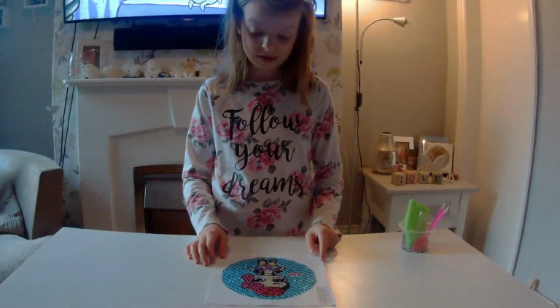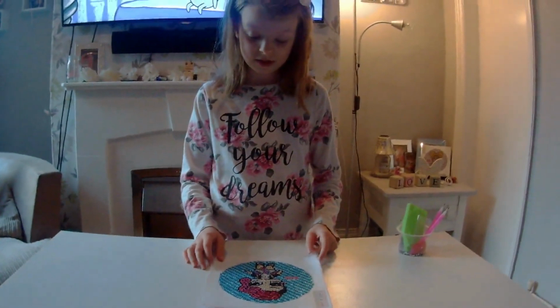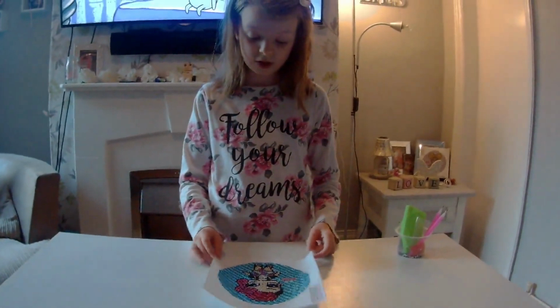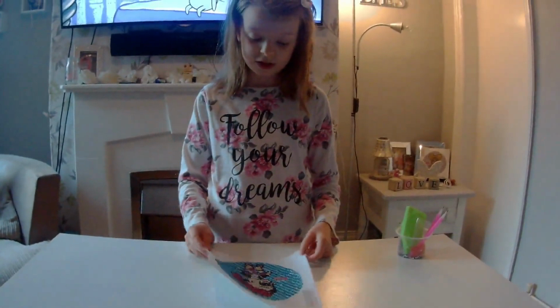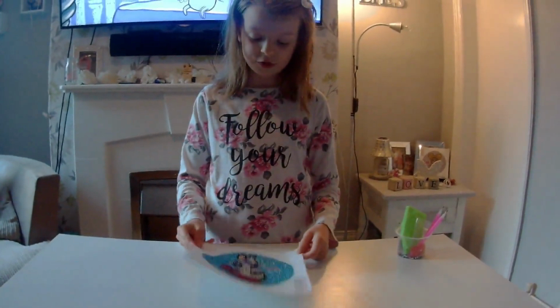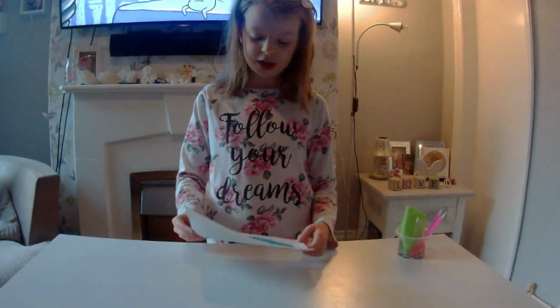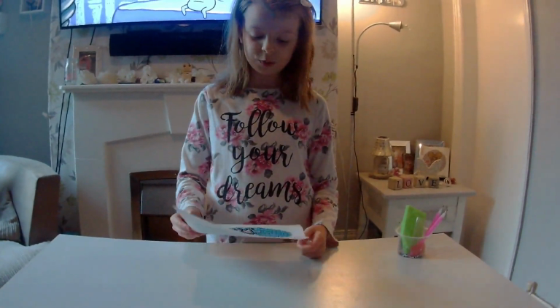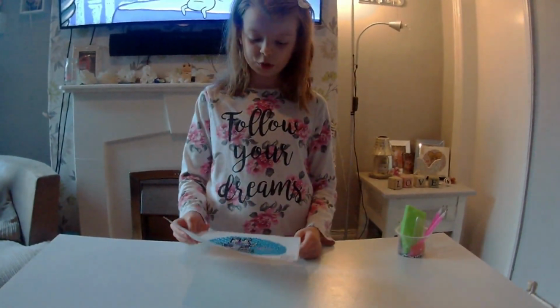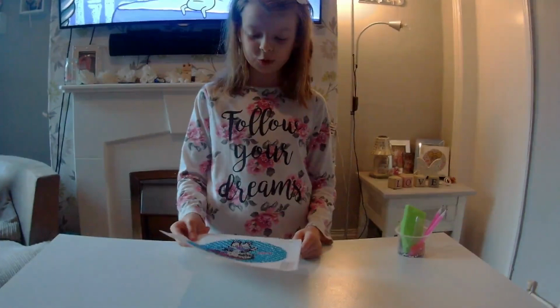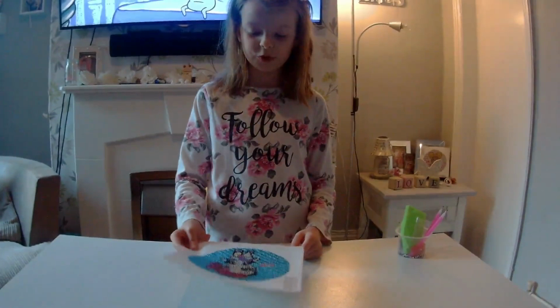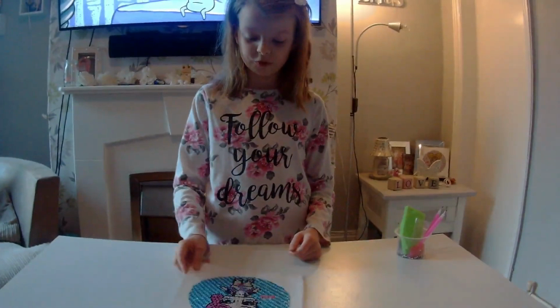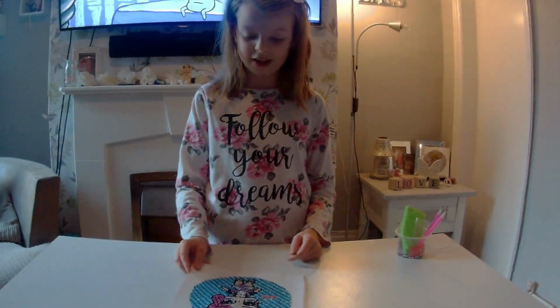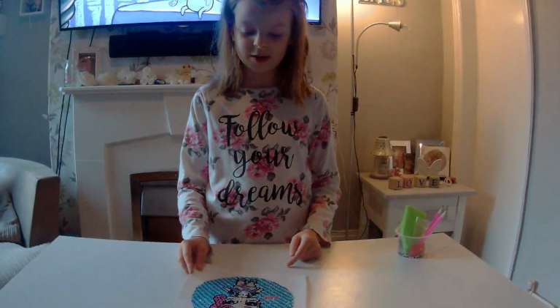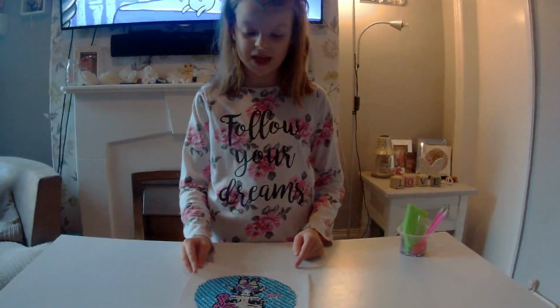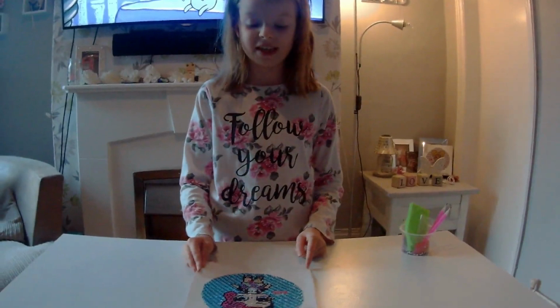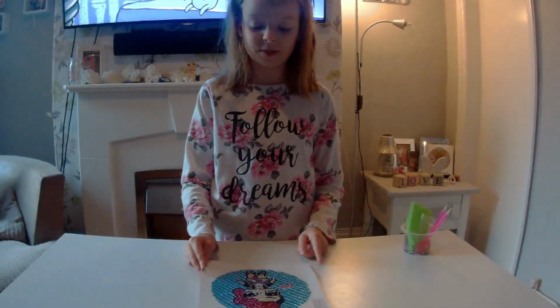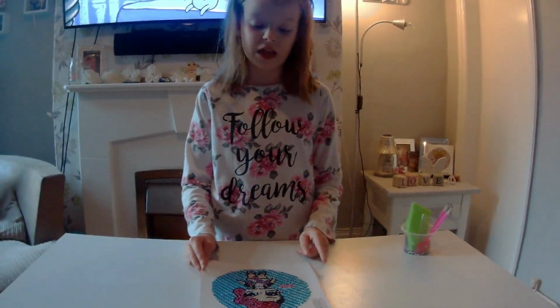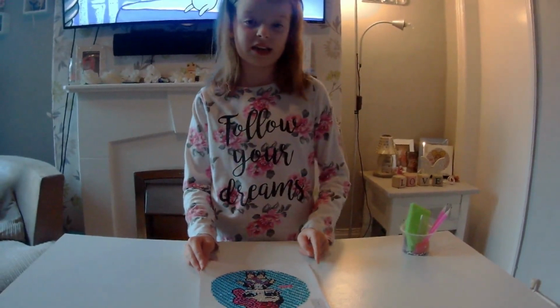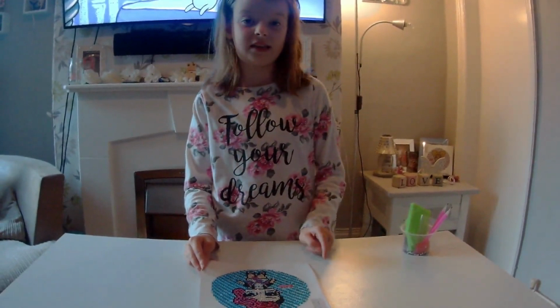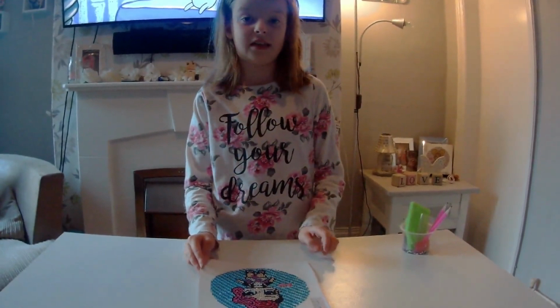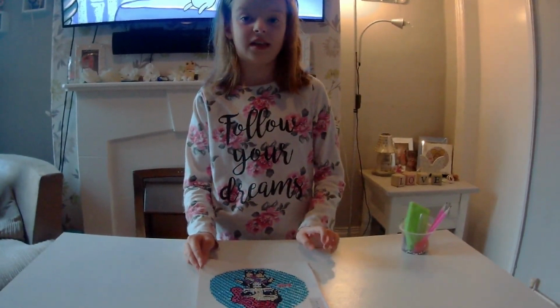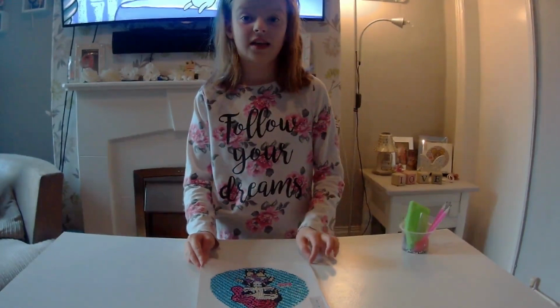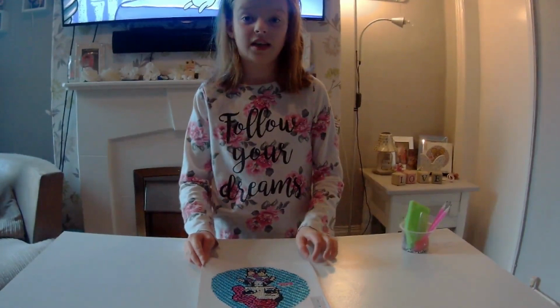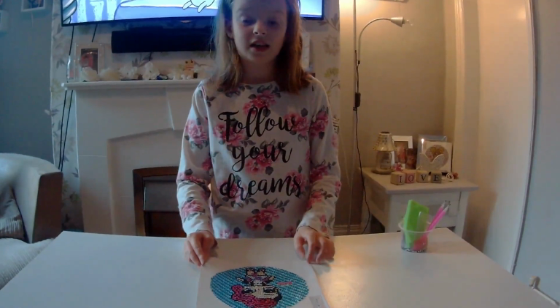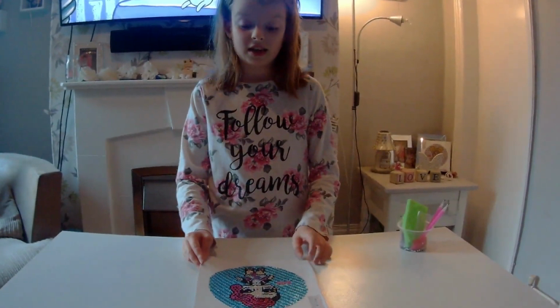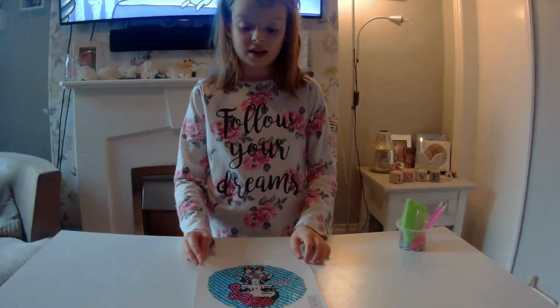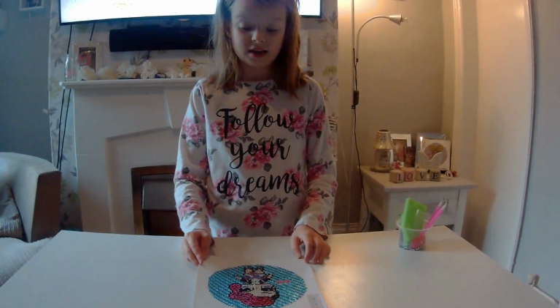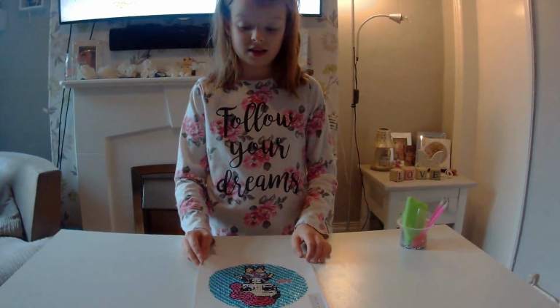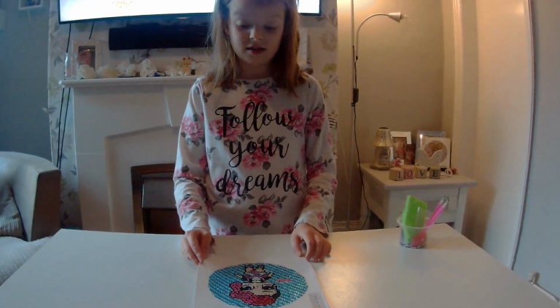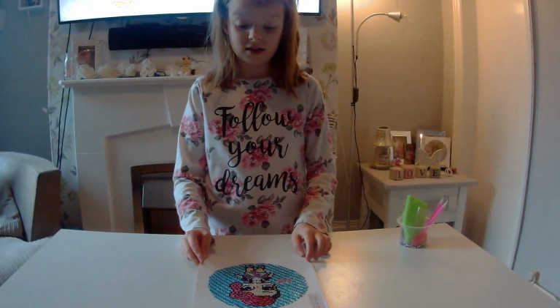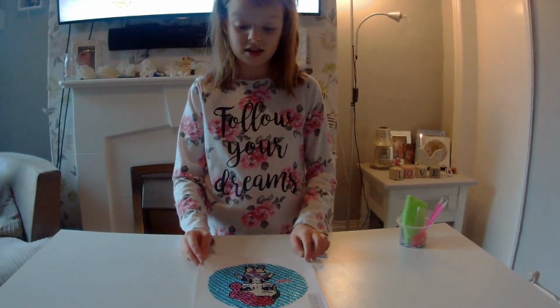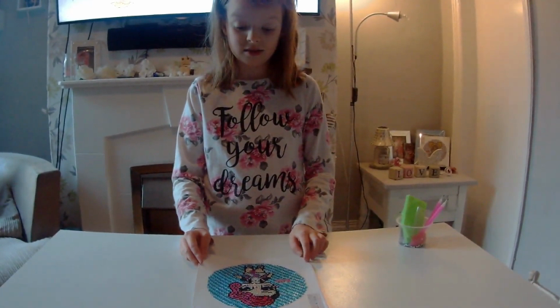It's got different shades of blues, reds, pinks, blacks. And I like it.